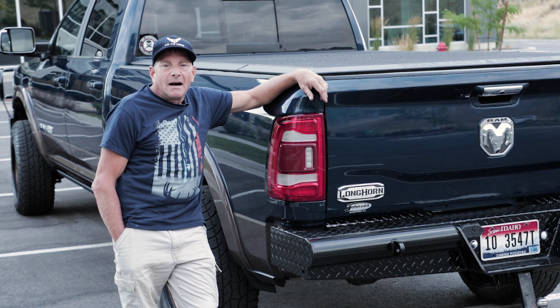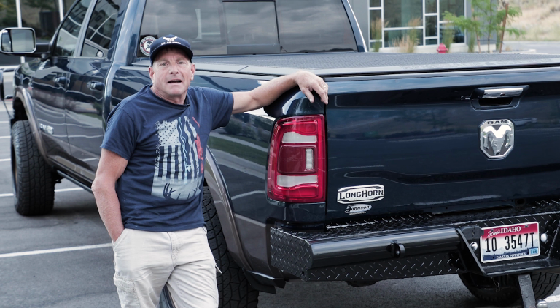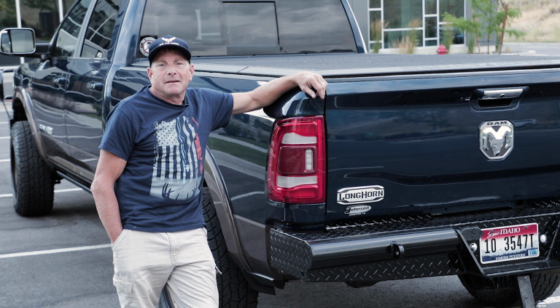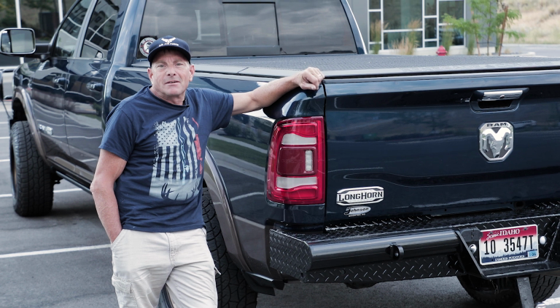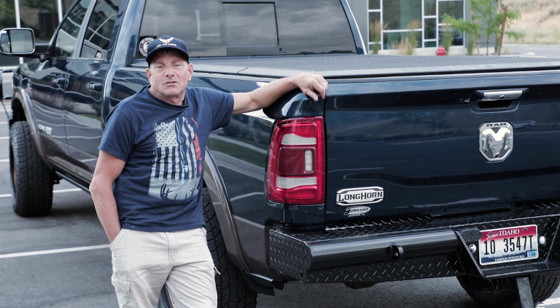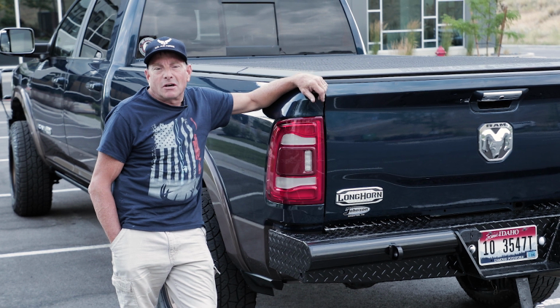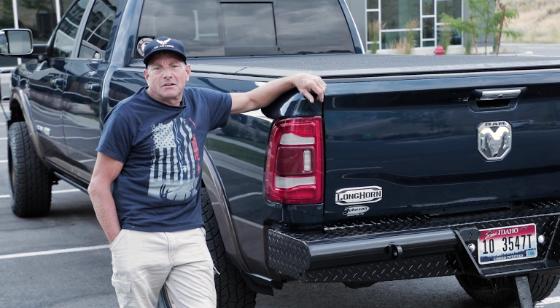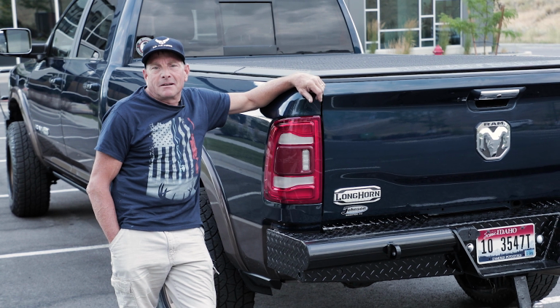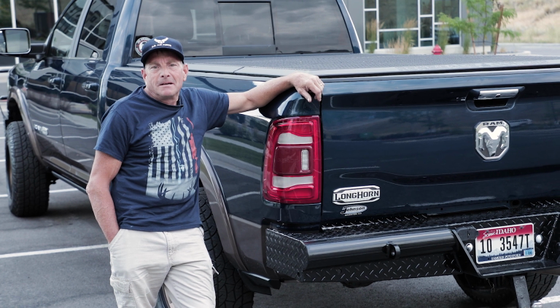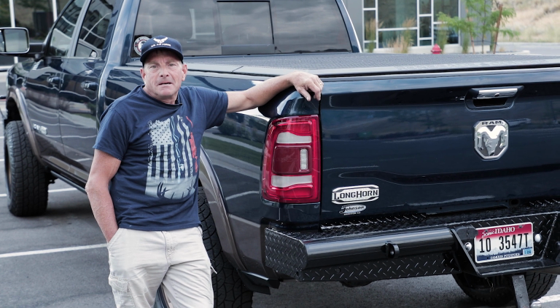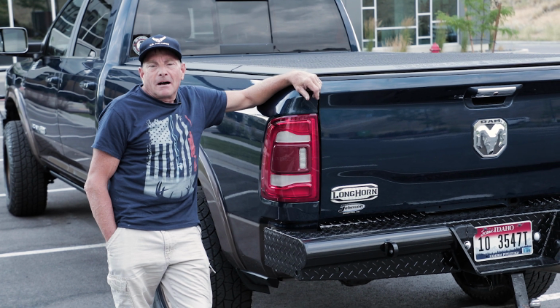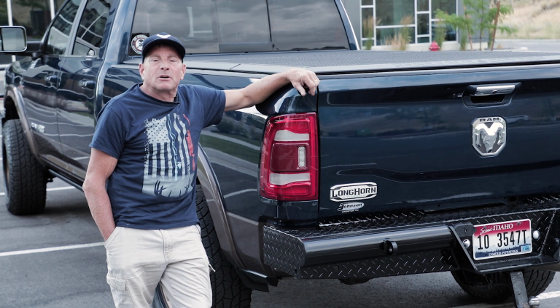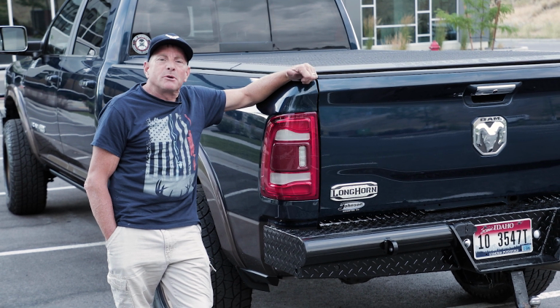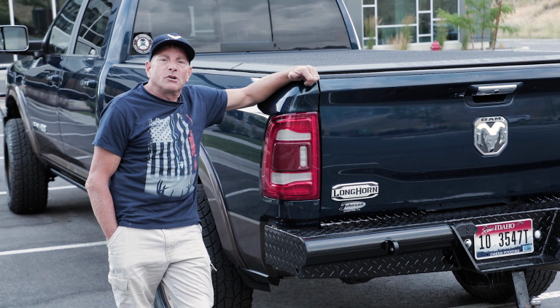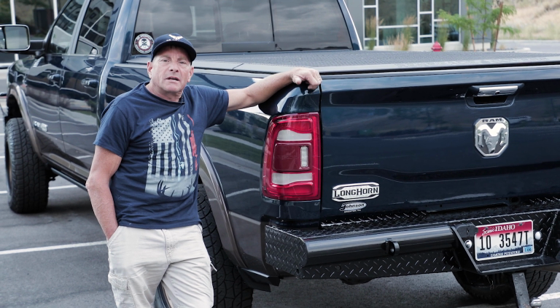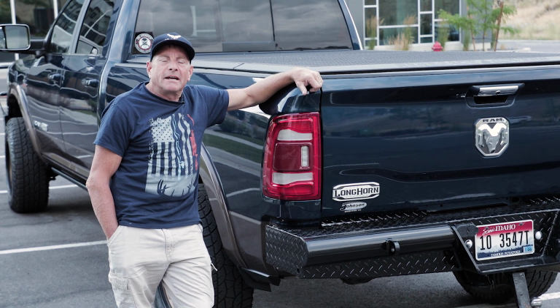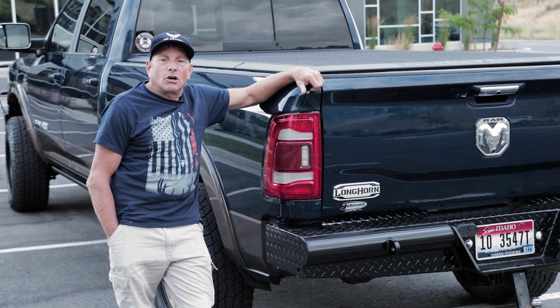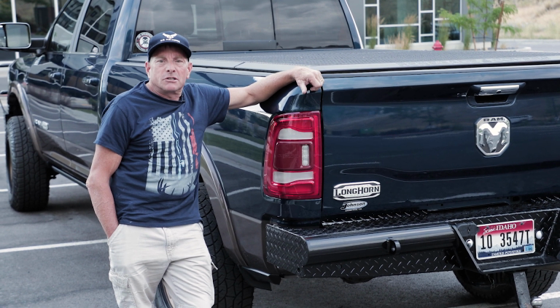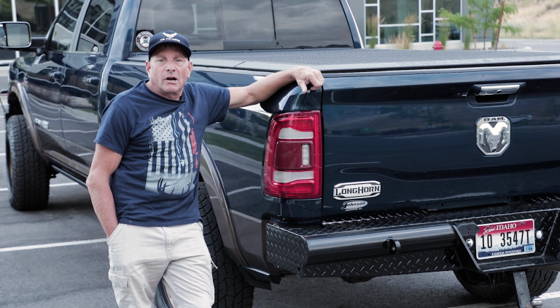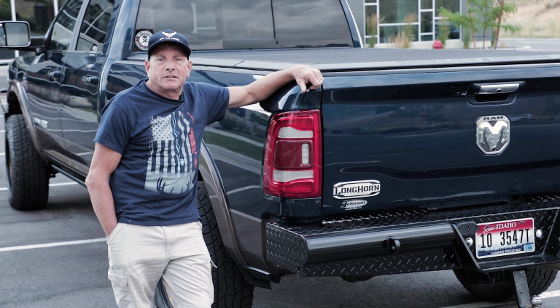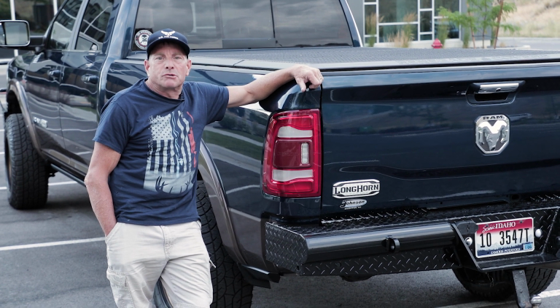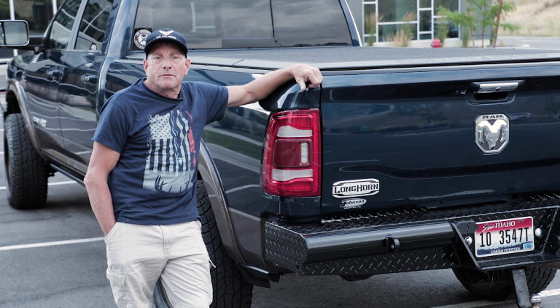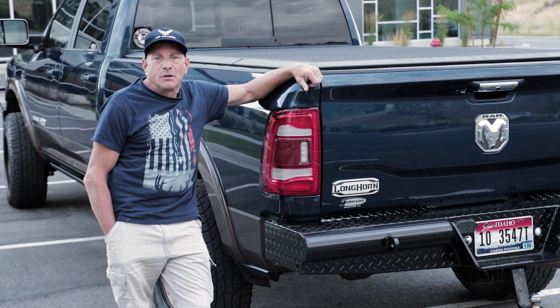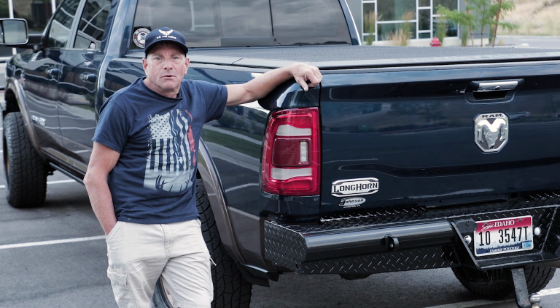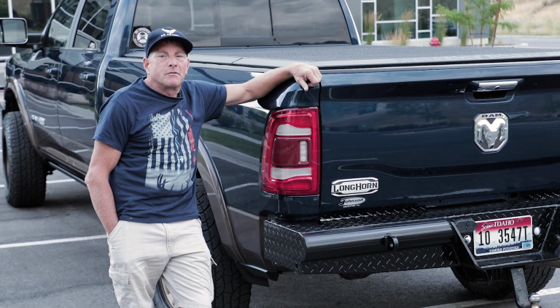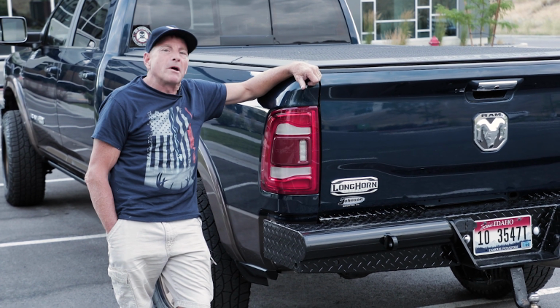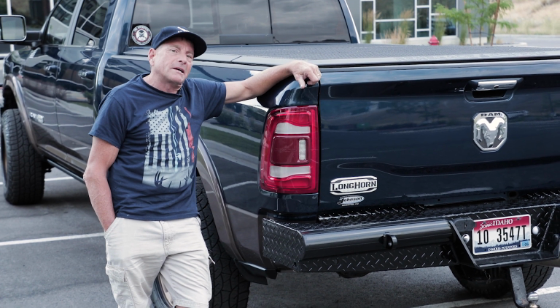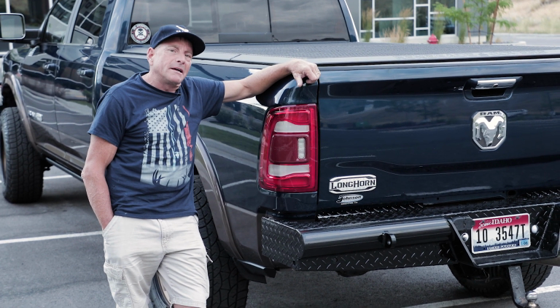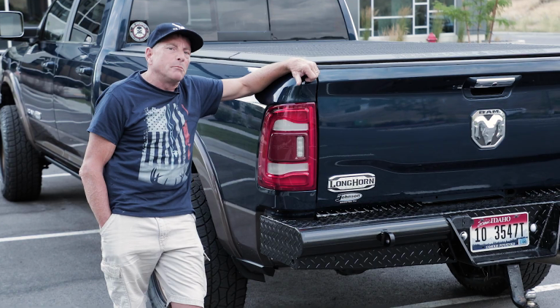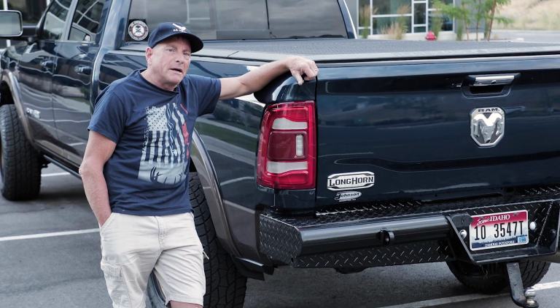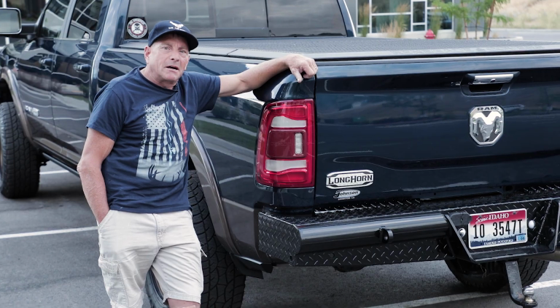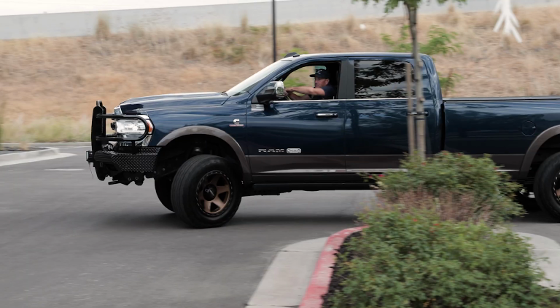Hi, this is John Seidel. I'm going to be doing a contractor's review of the Renegade bed cover.